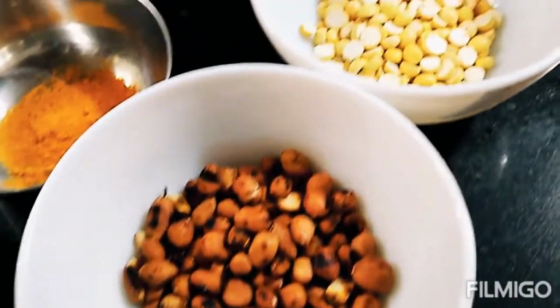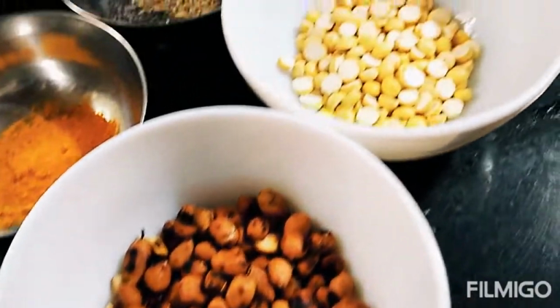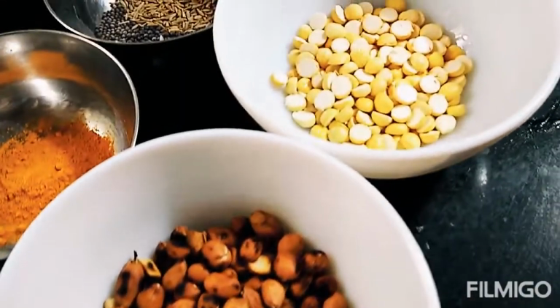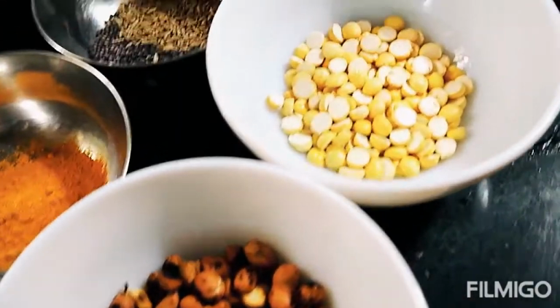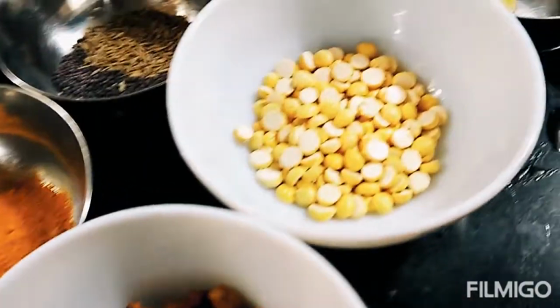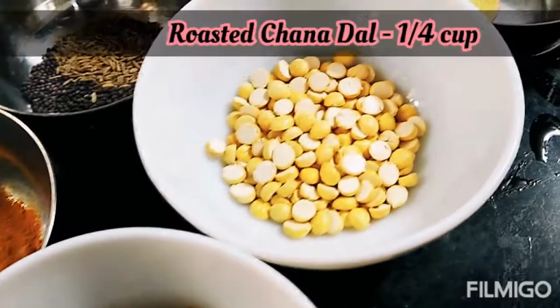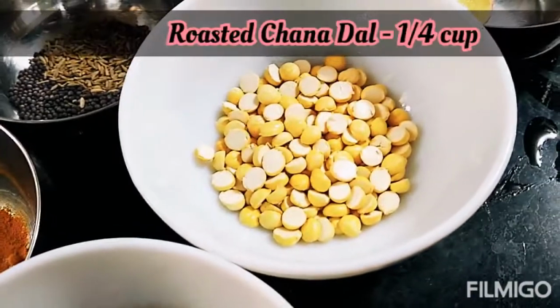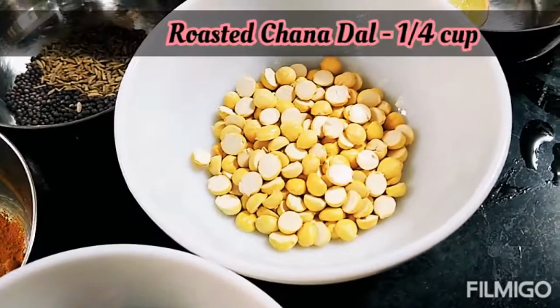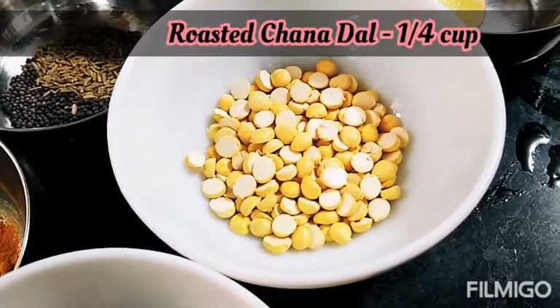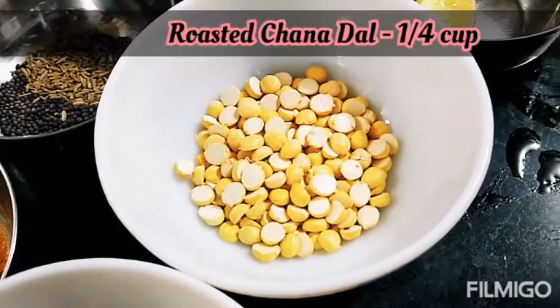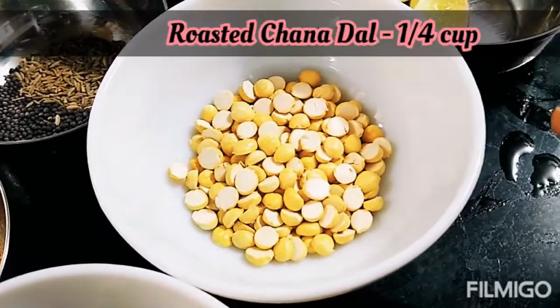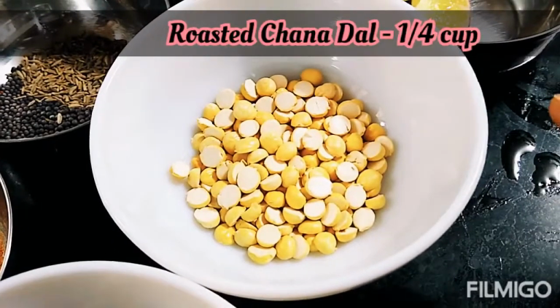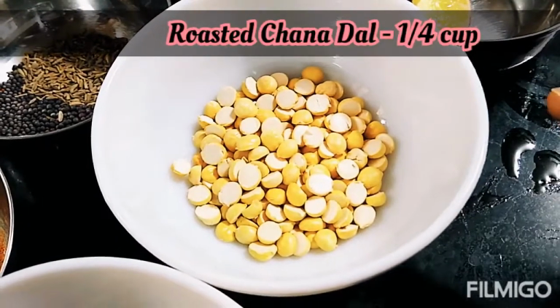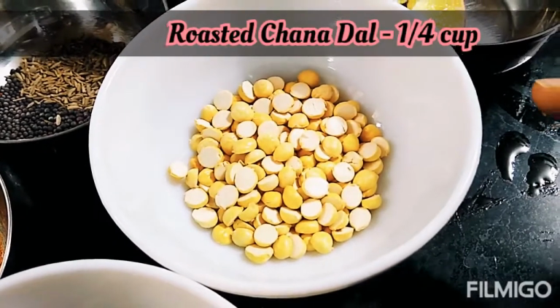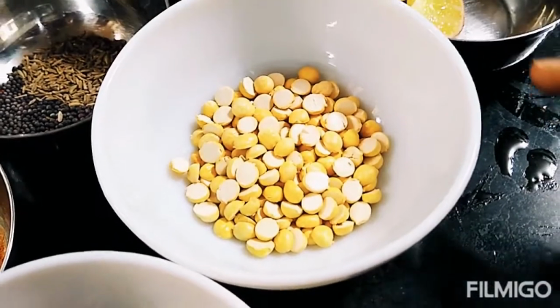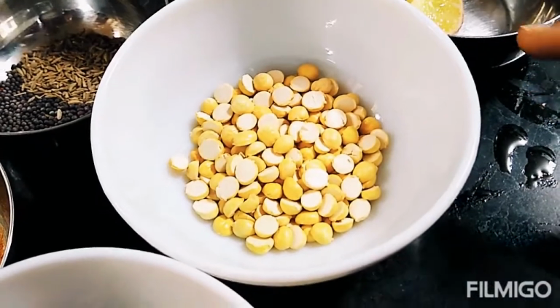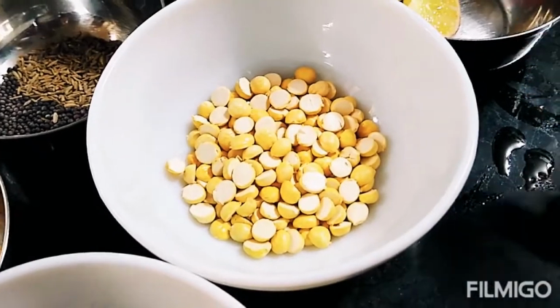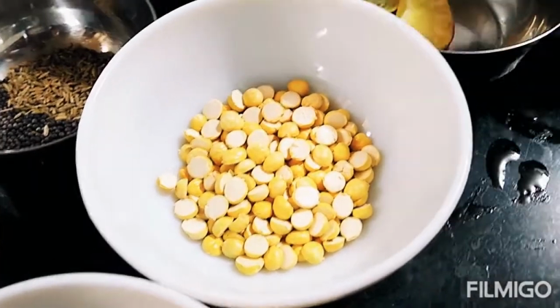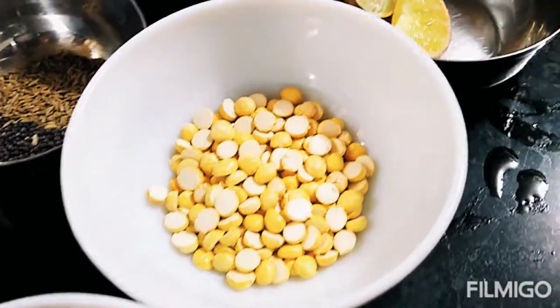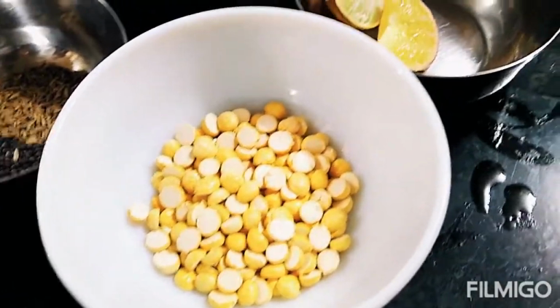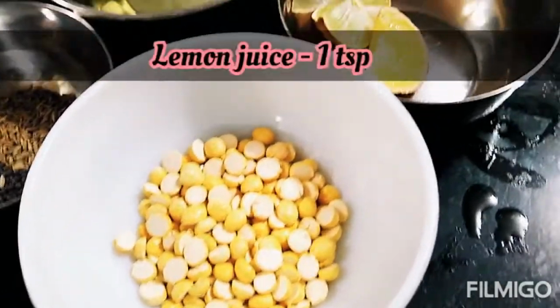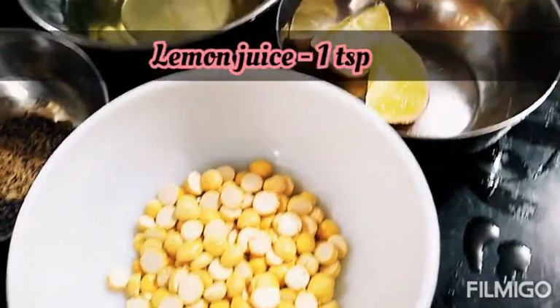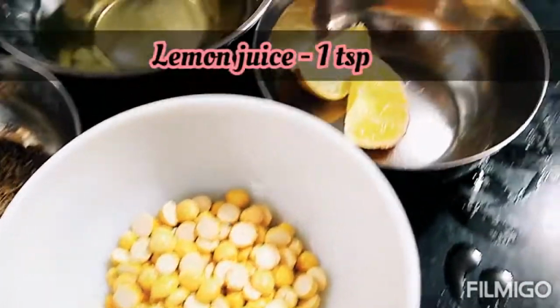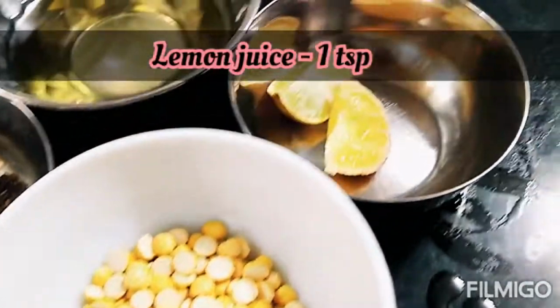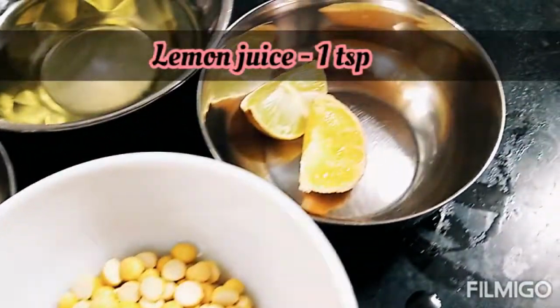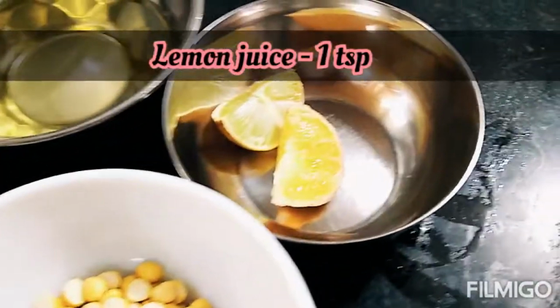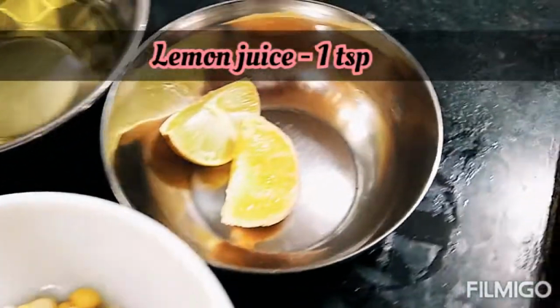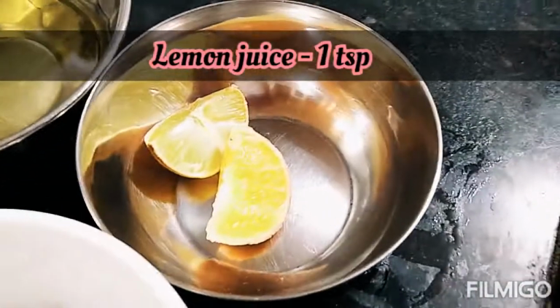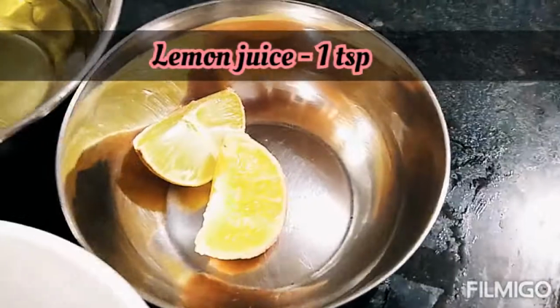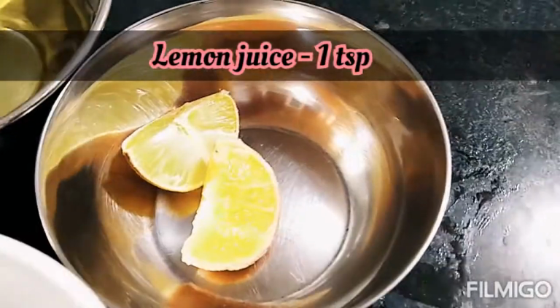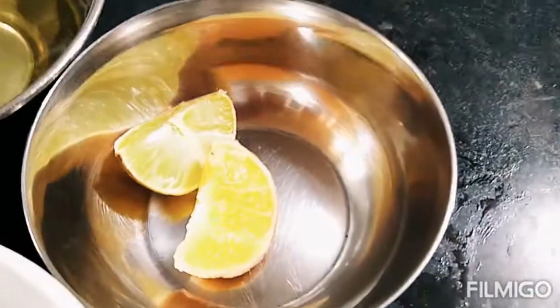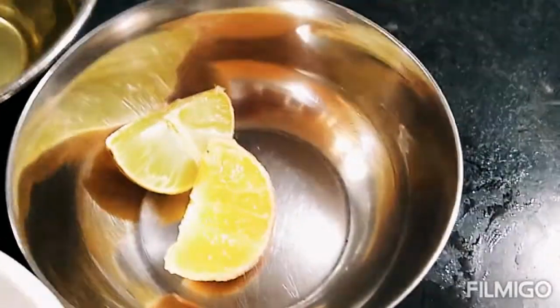Buni hui moong phali ek chauthai cup aur chana dal ek chauthai cup. Nimbu ka ras ek chota chammach.